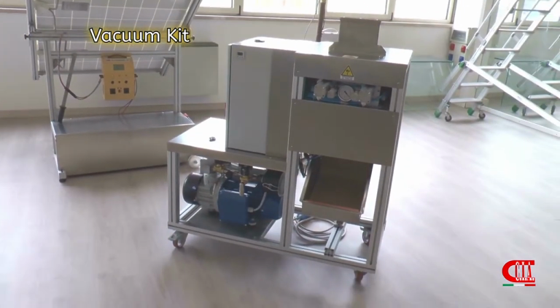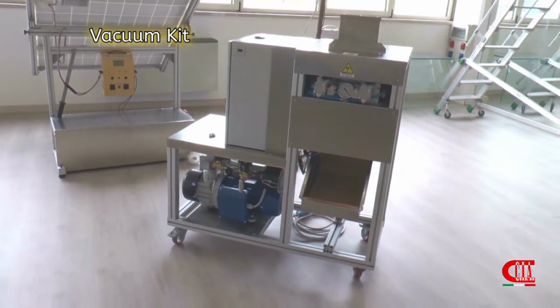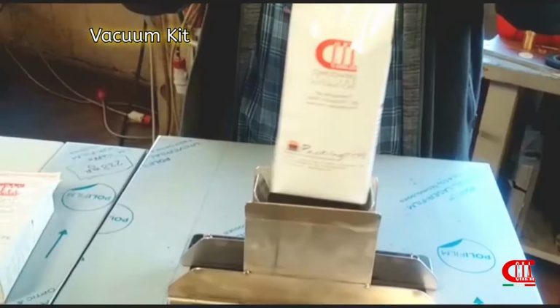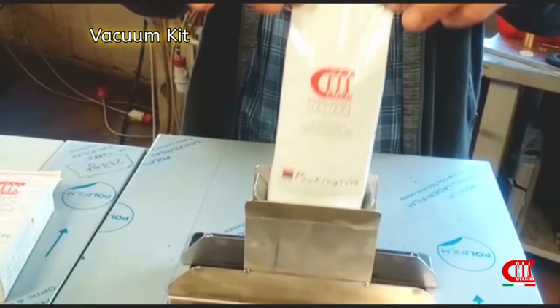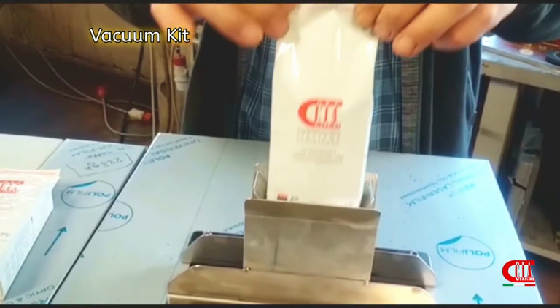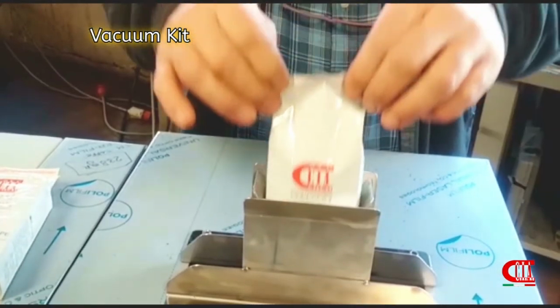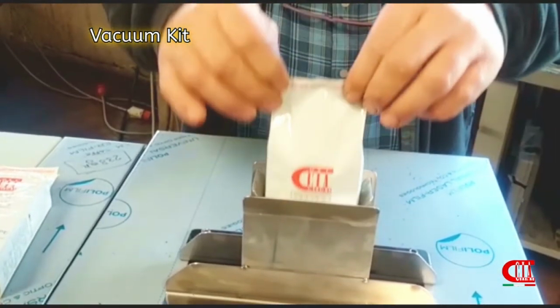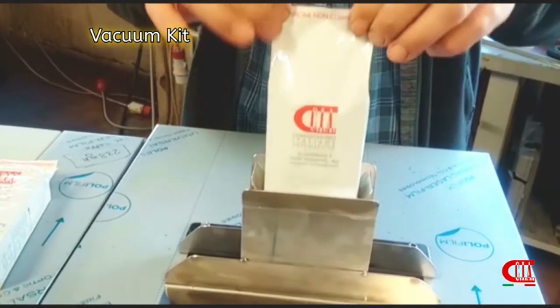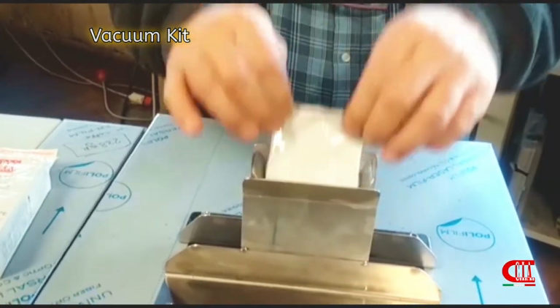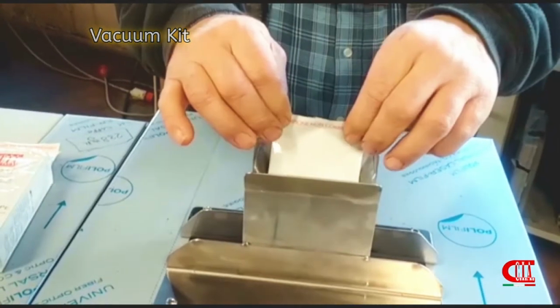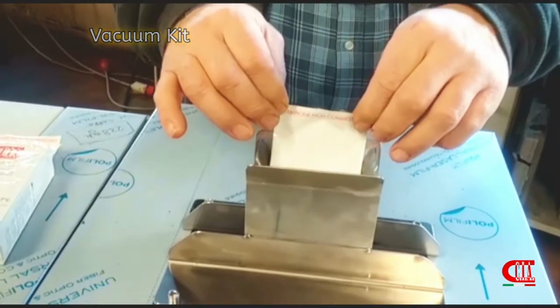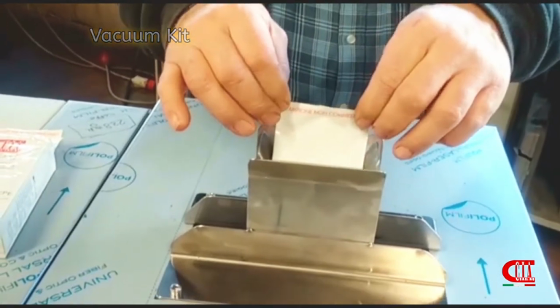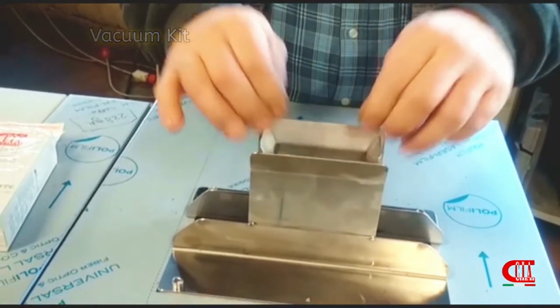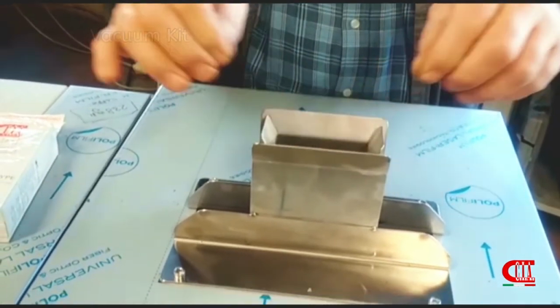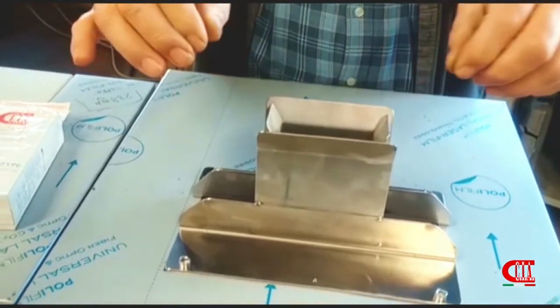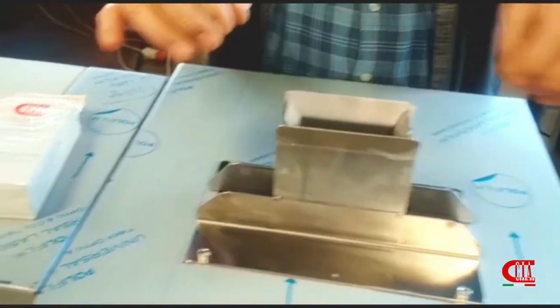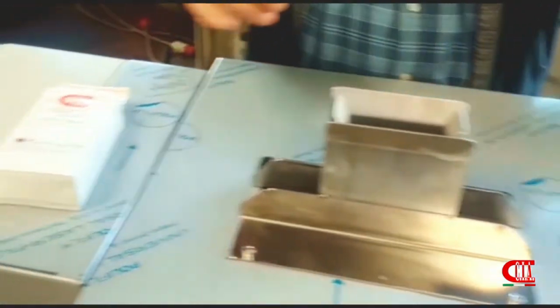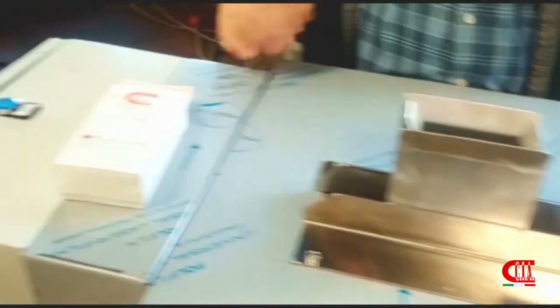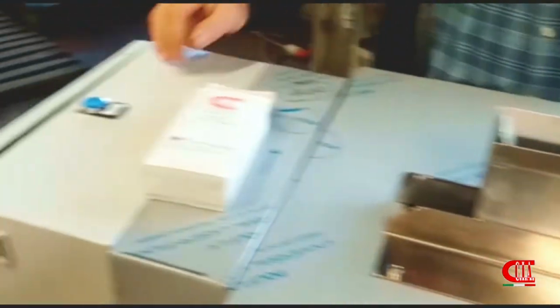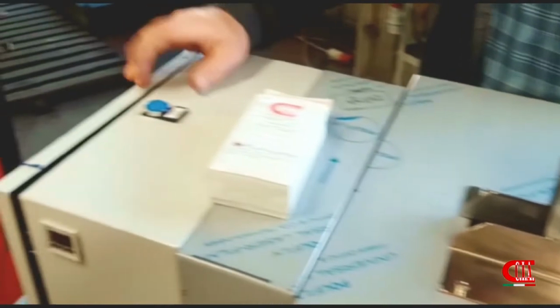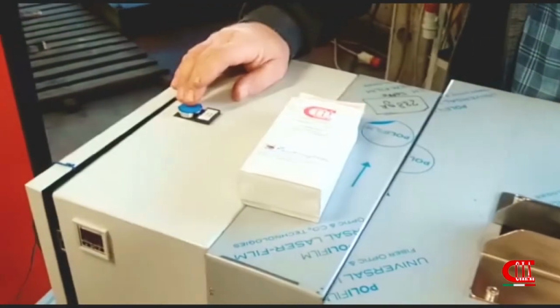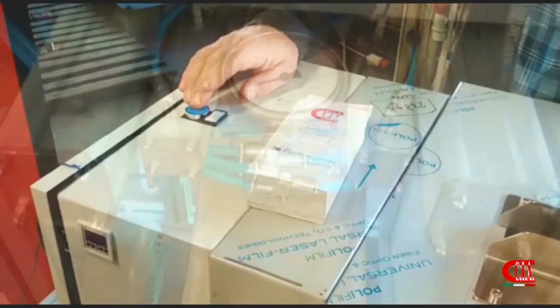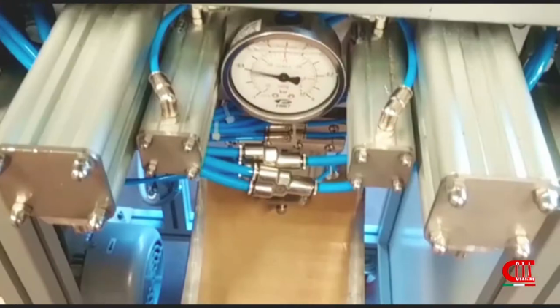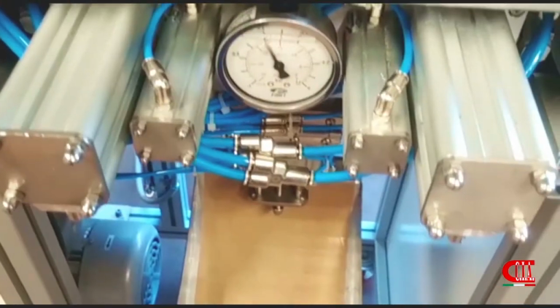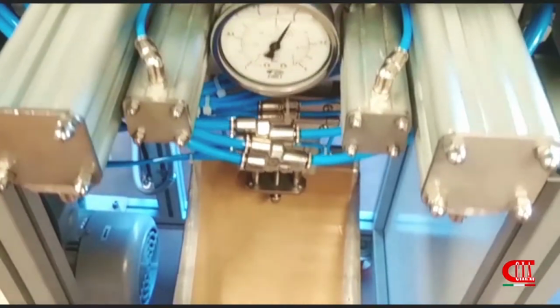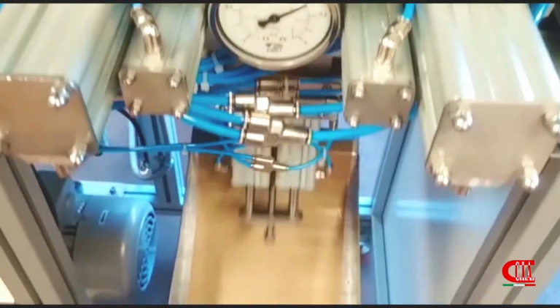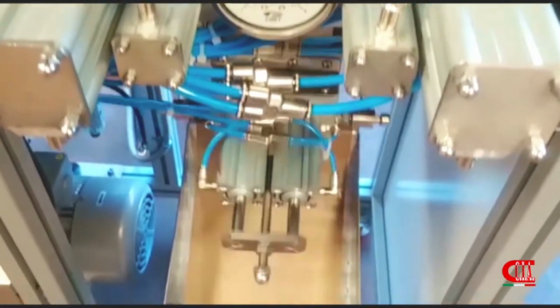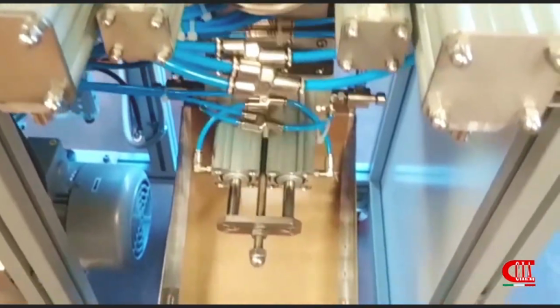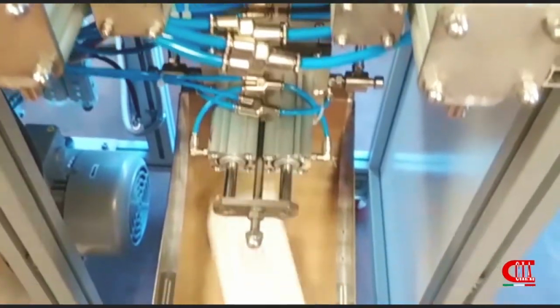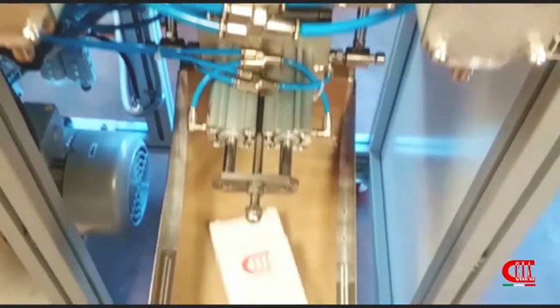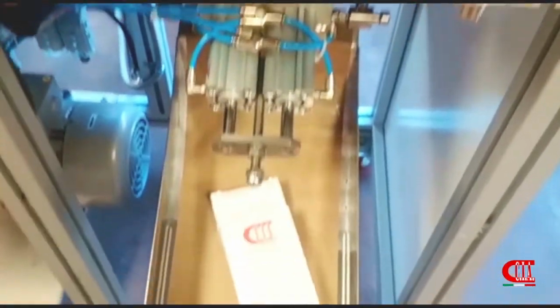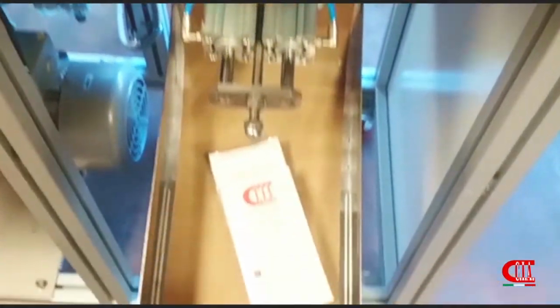With our semi-automatic vacuum kit, we can seal vacuum in brick bags in different sizes.